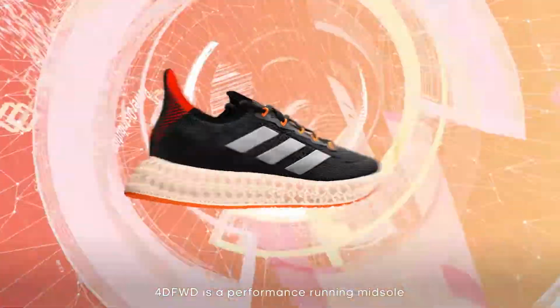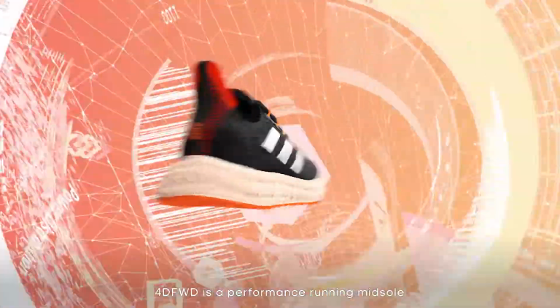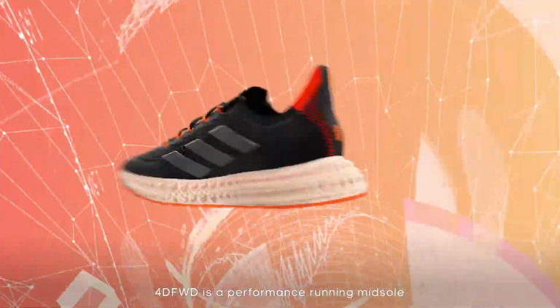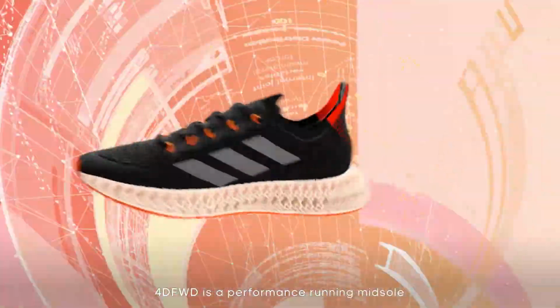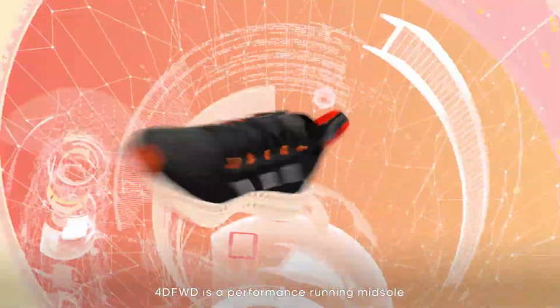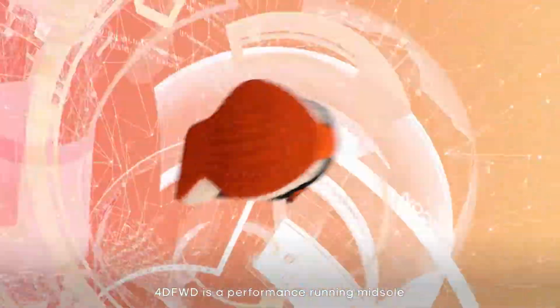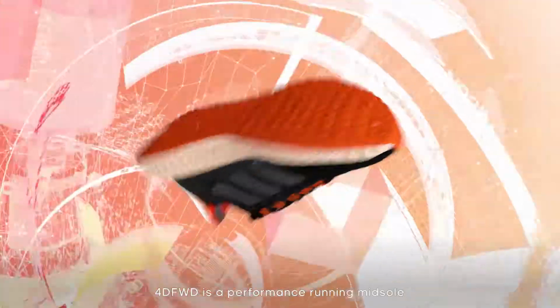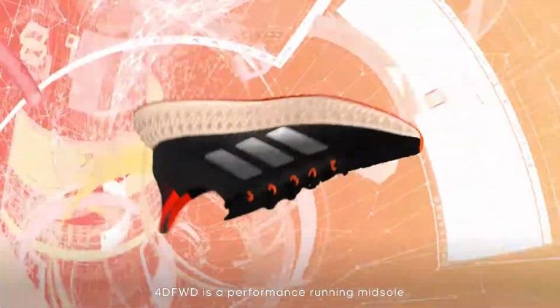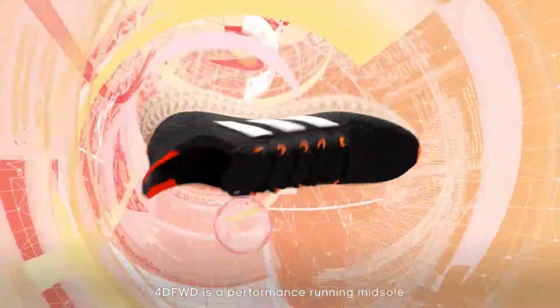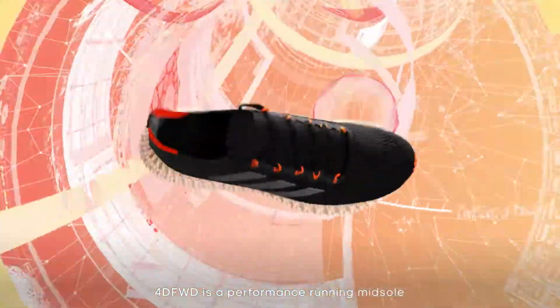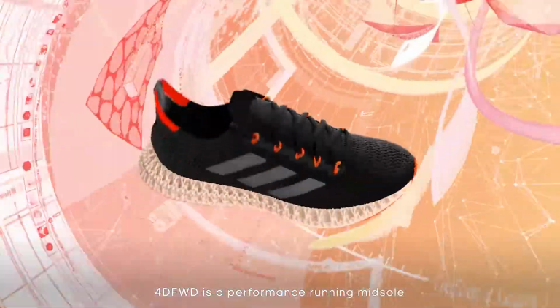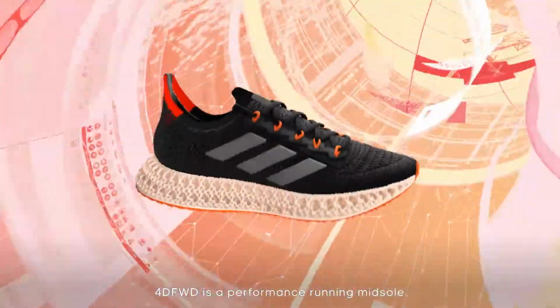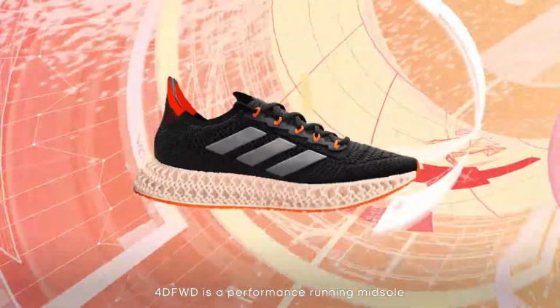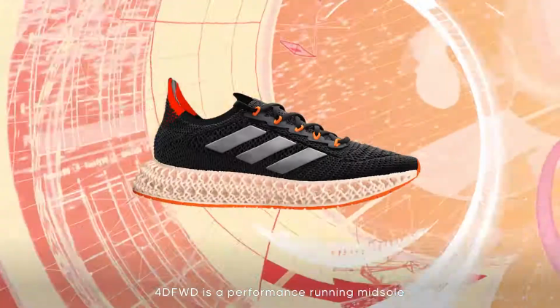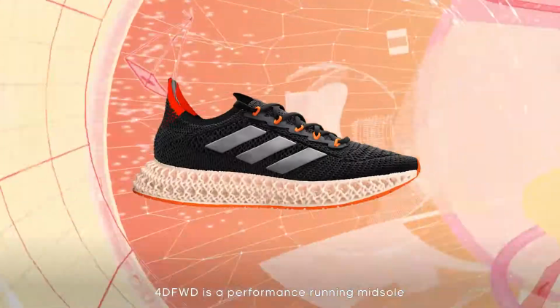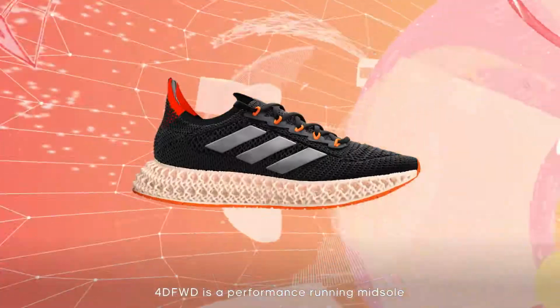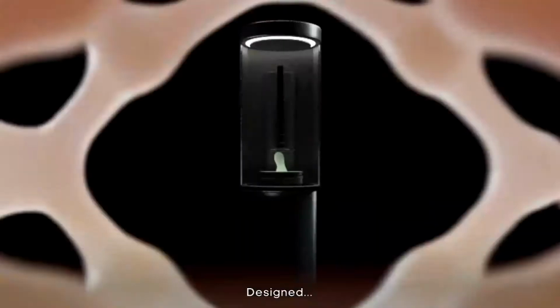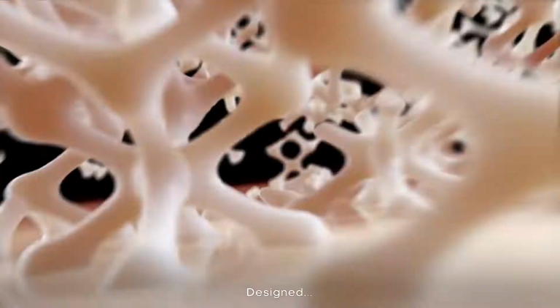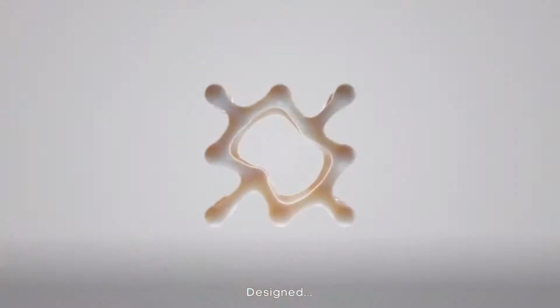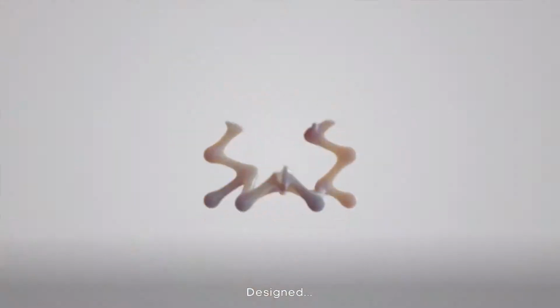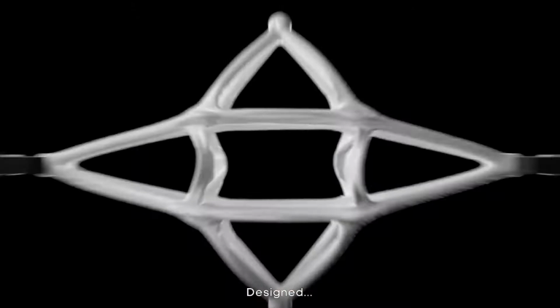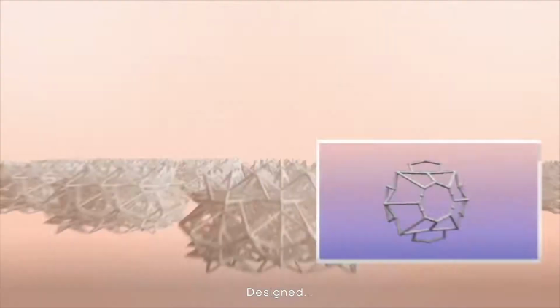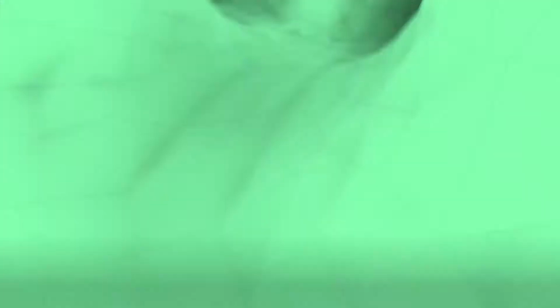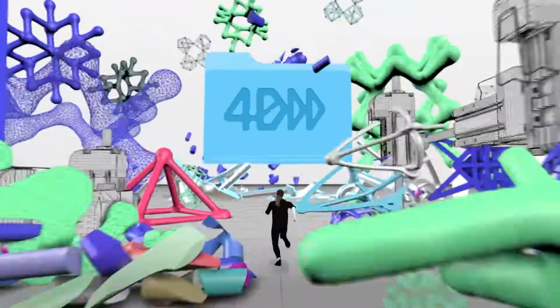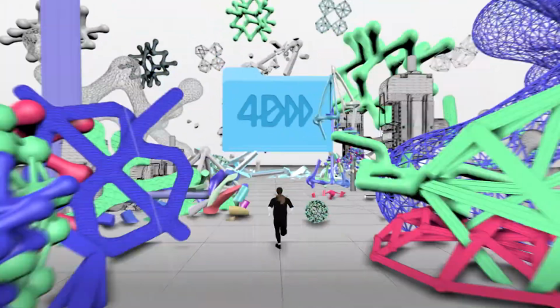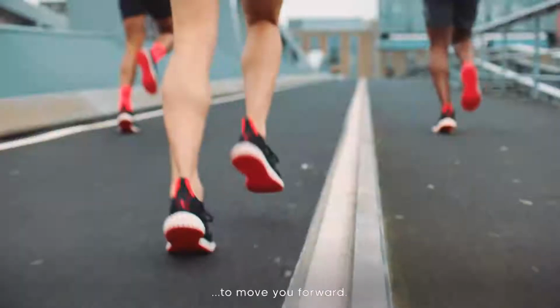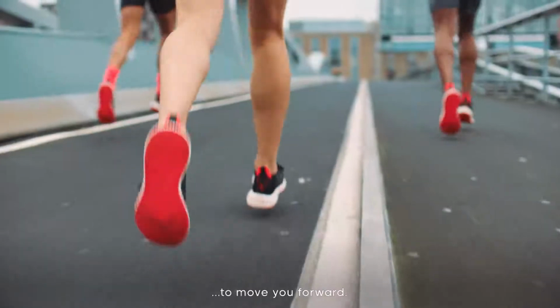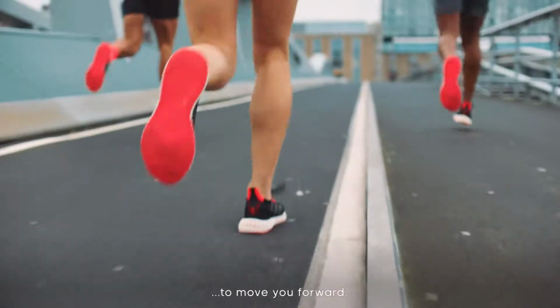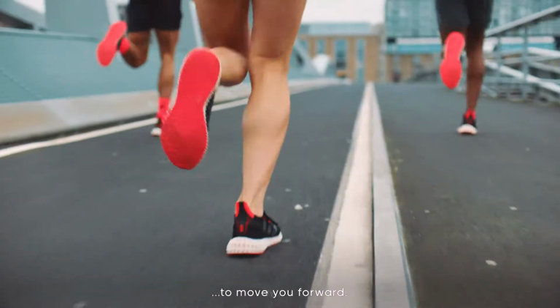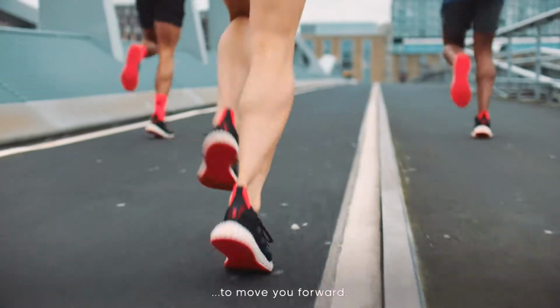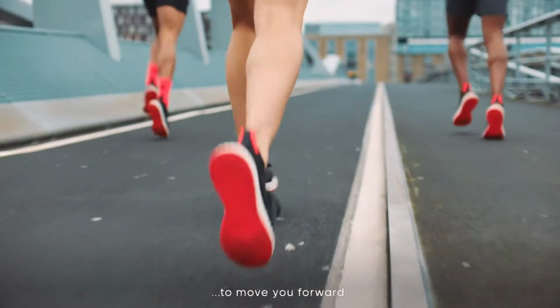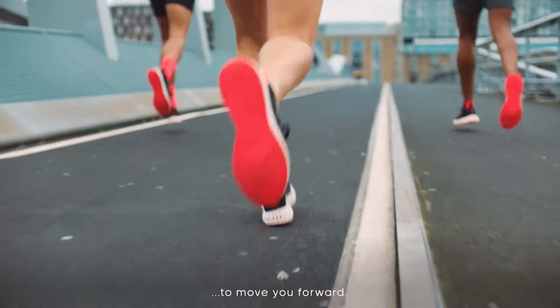4D Forward is a performance running midsole. Designed to move you forward.